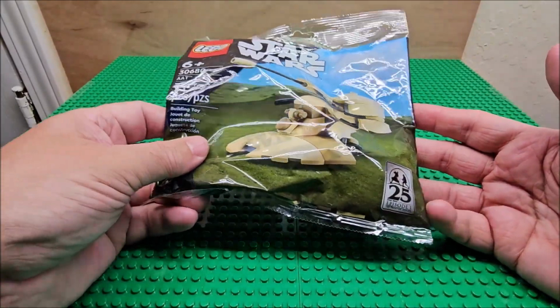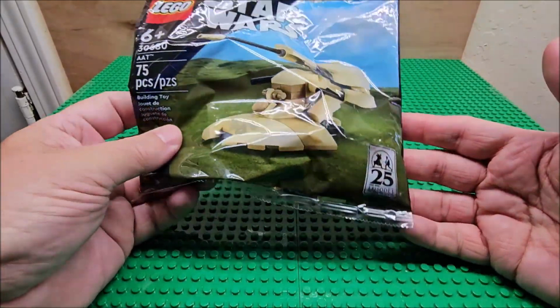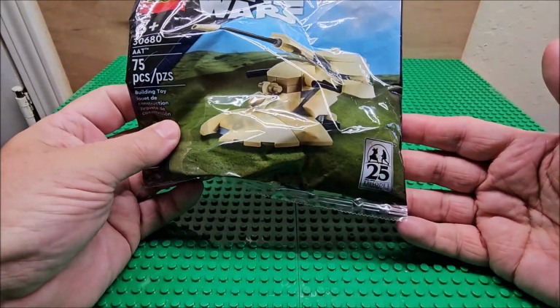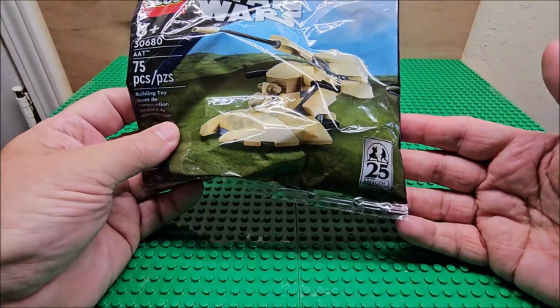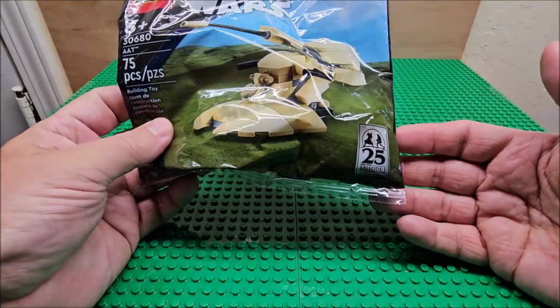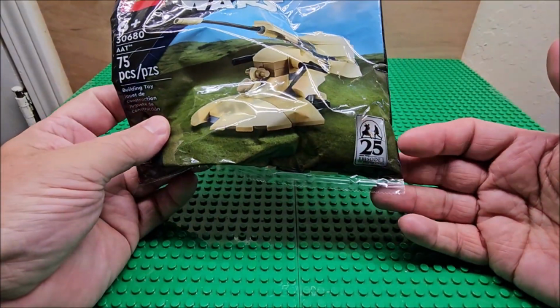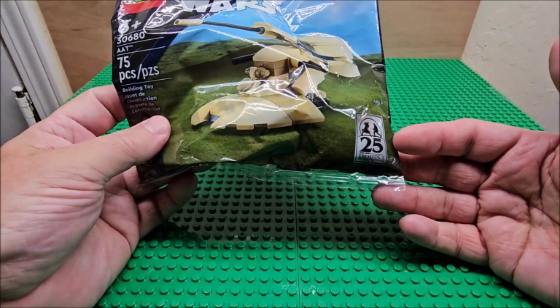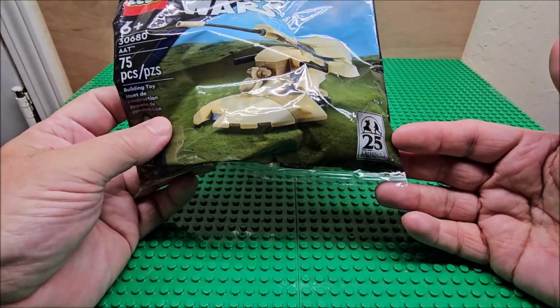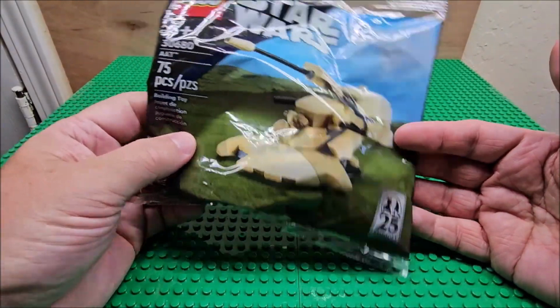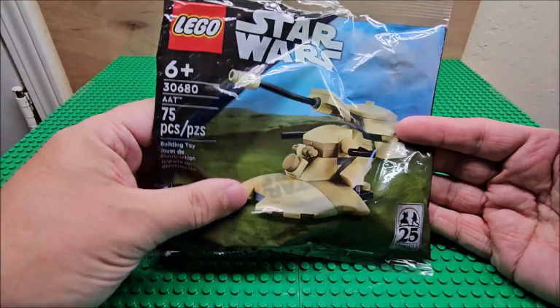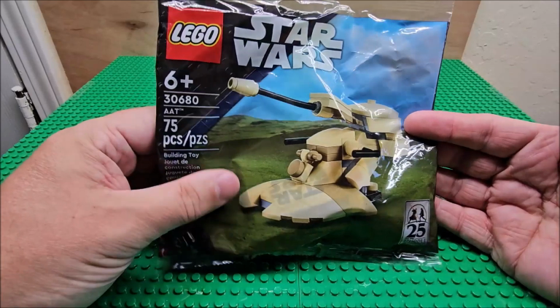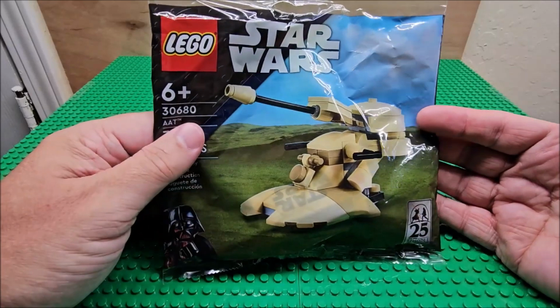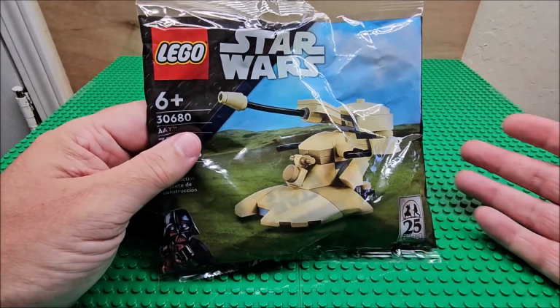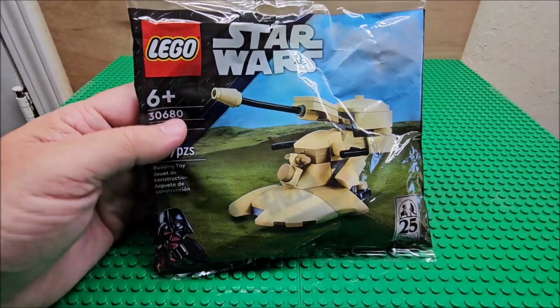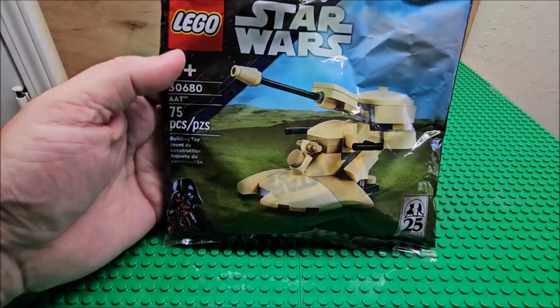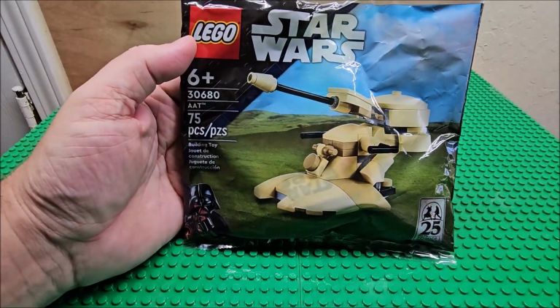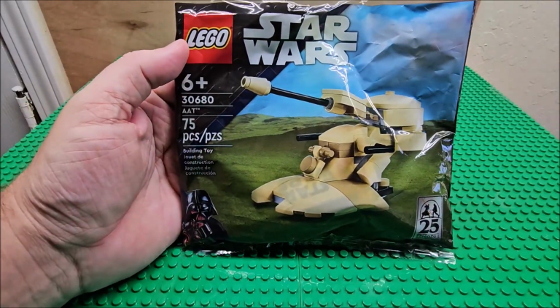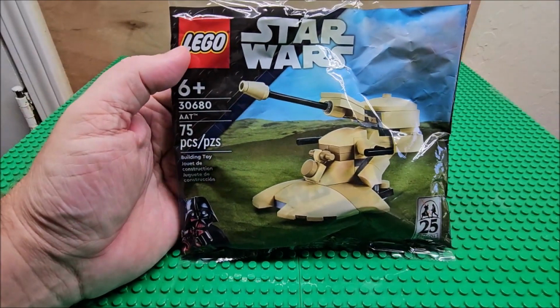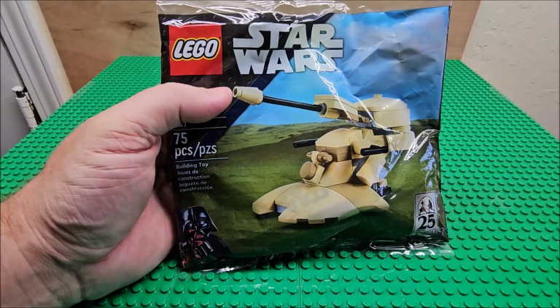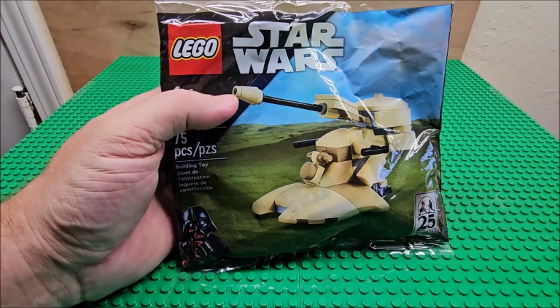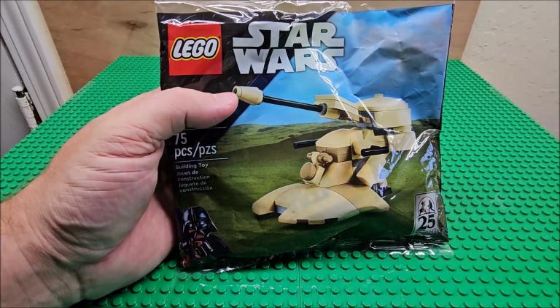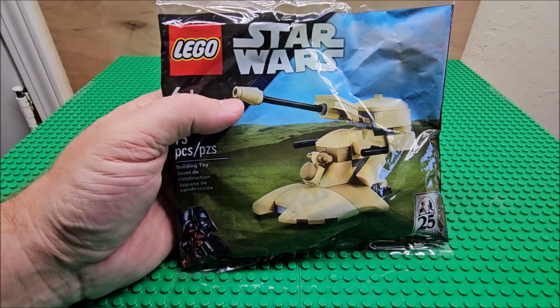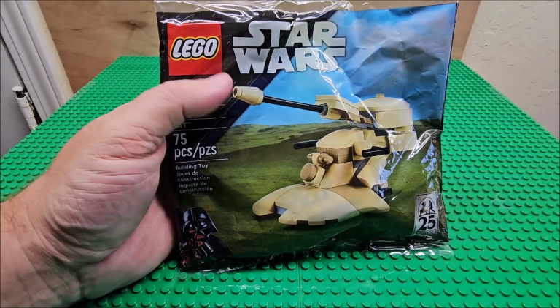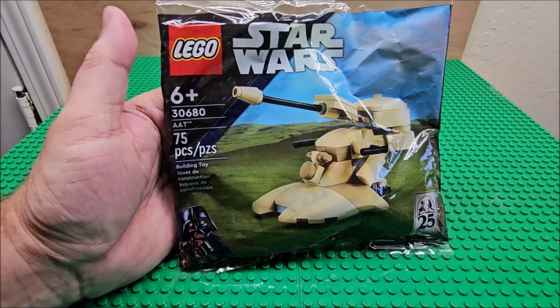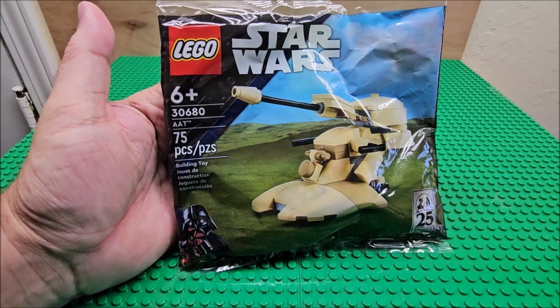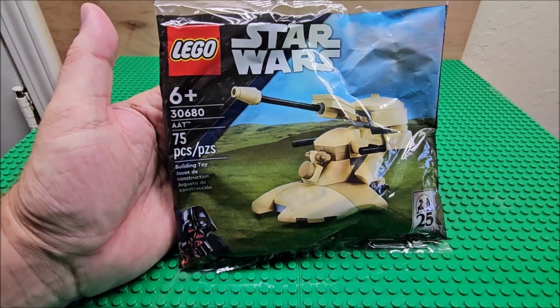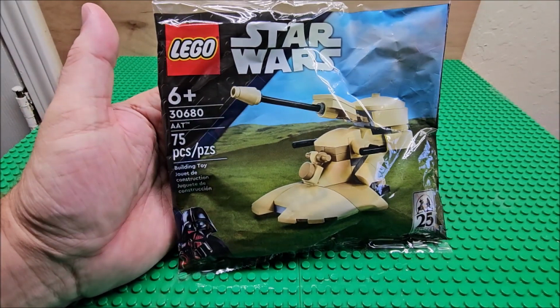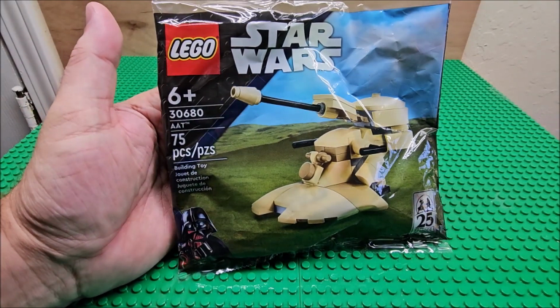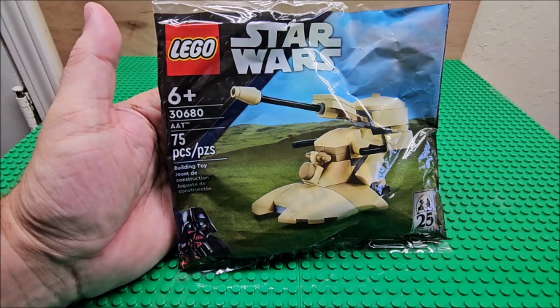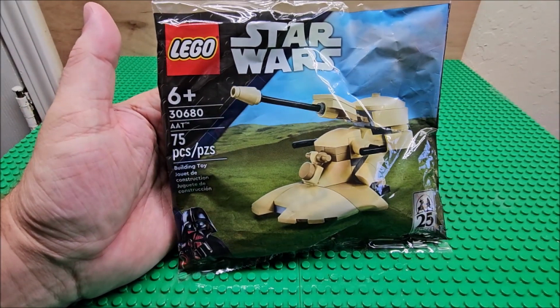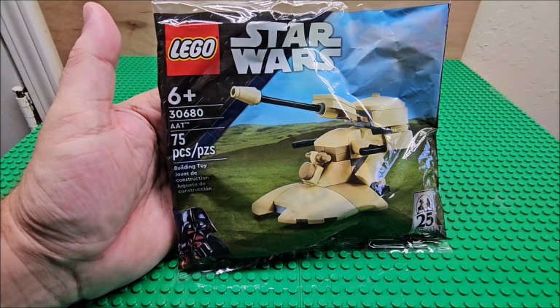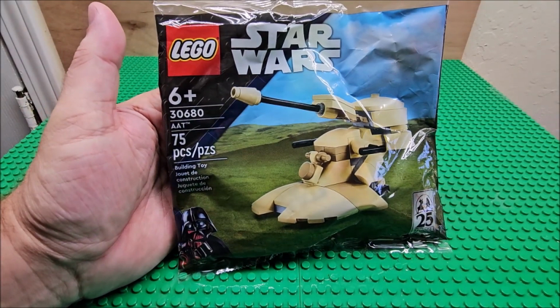This is a 25th anniversary Episode One set. We're going to build this in stop motion, and then we'll talk about it later on. Thanks for watching, and I'll see you next time.